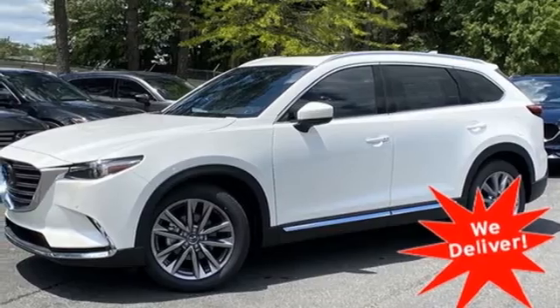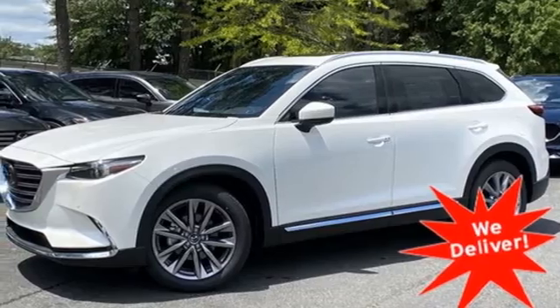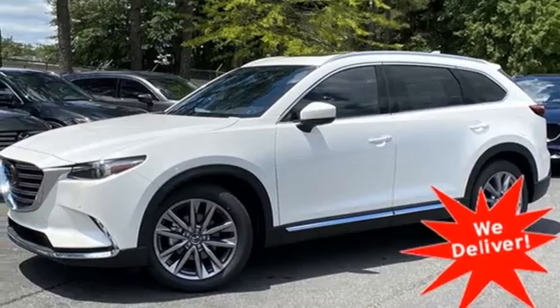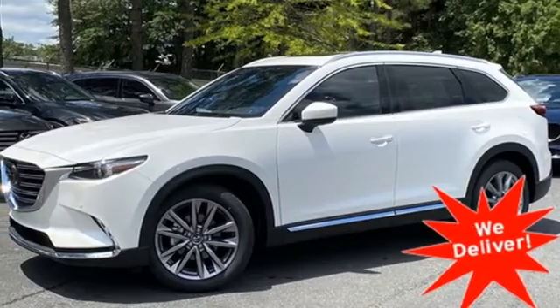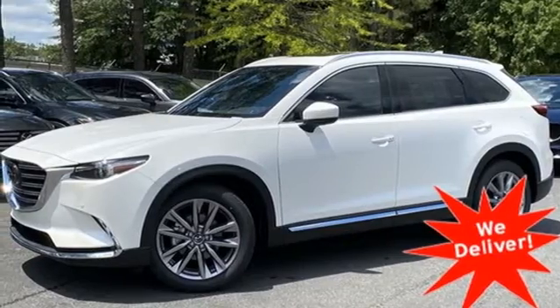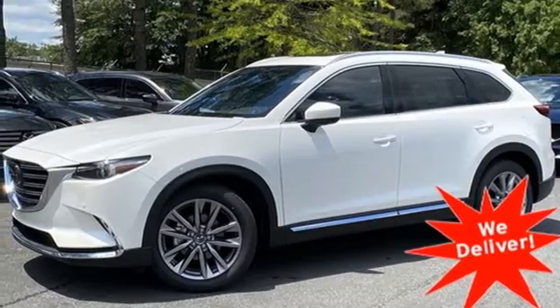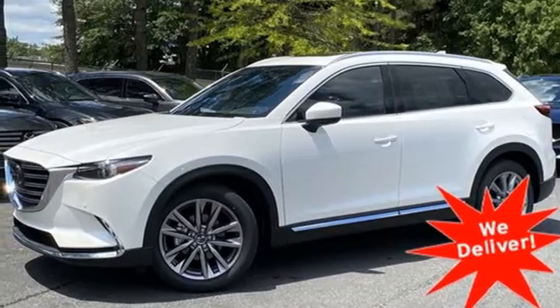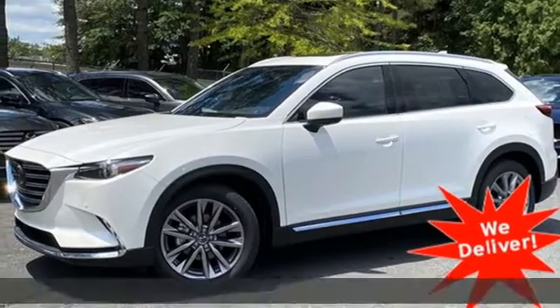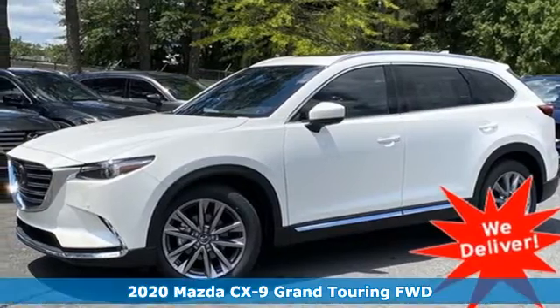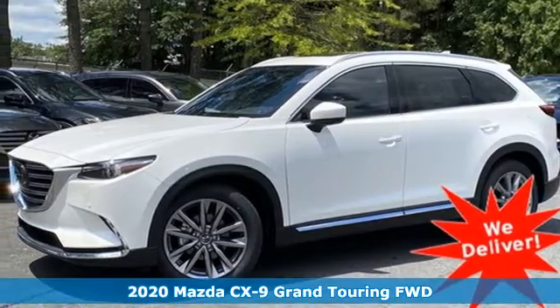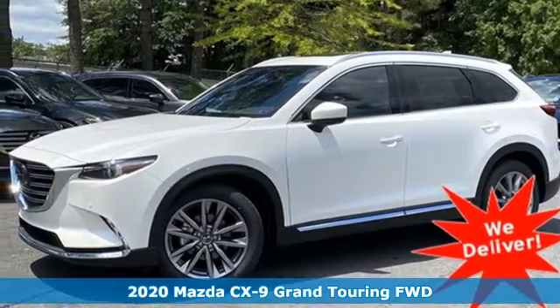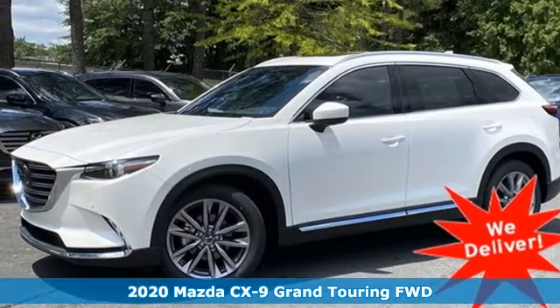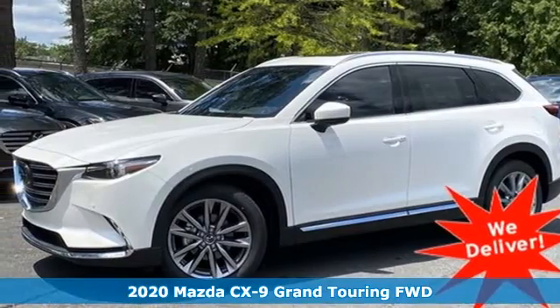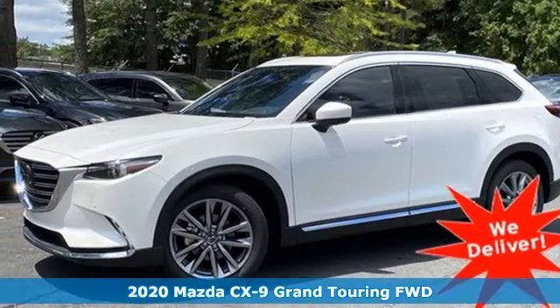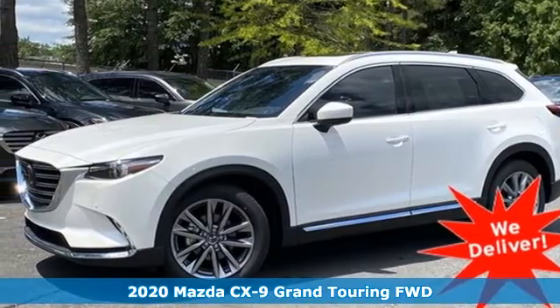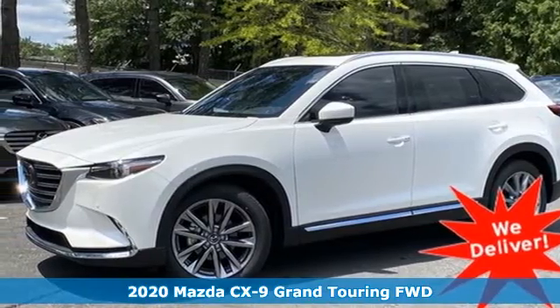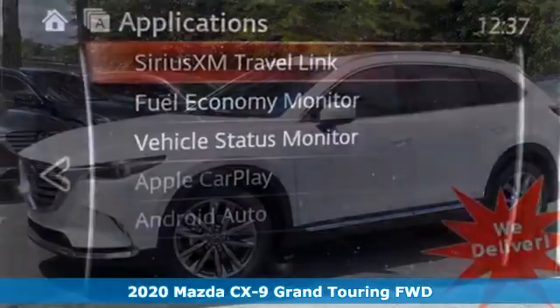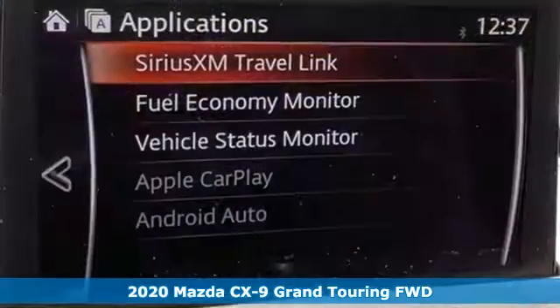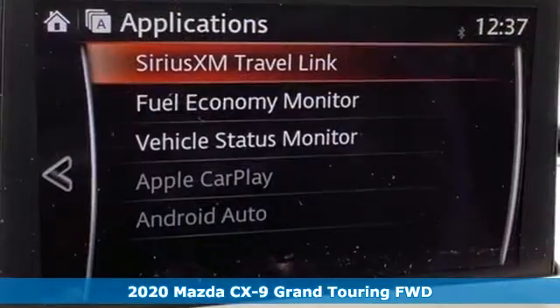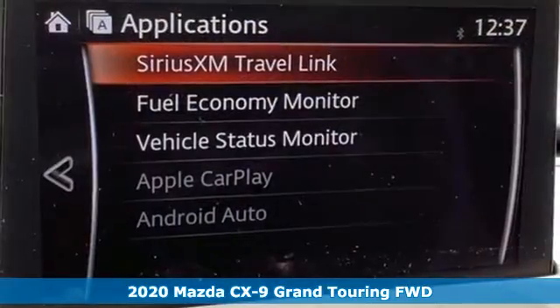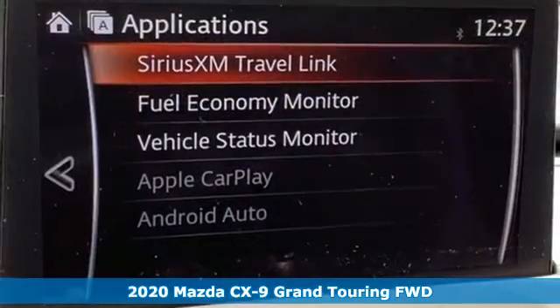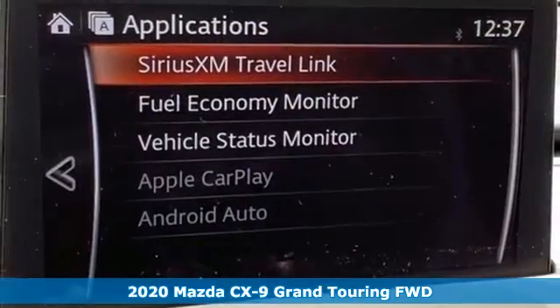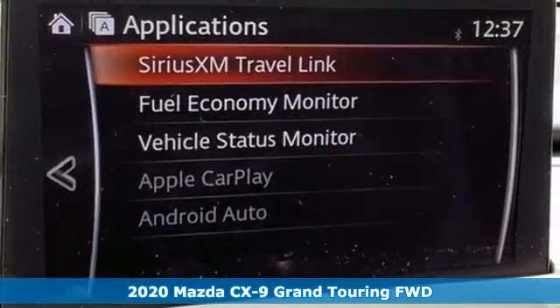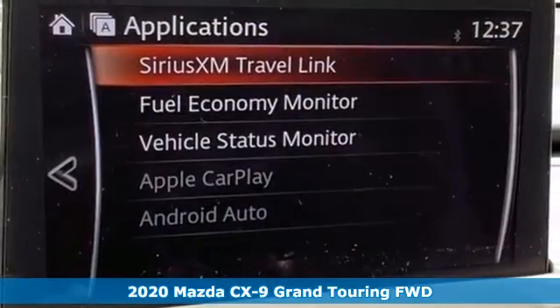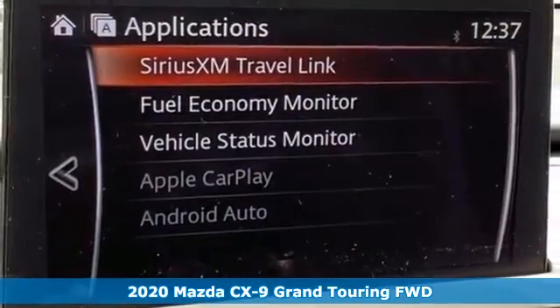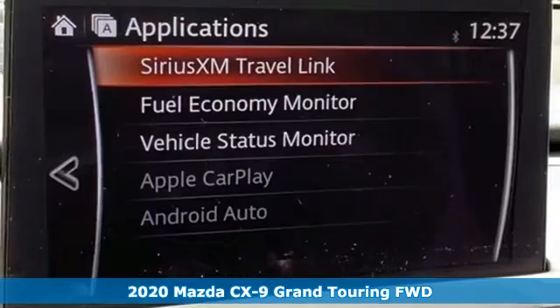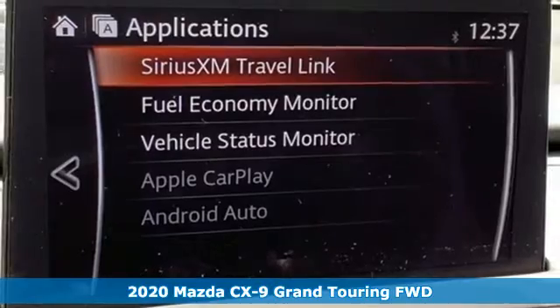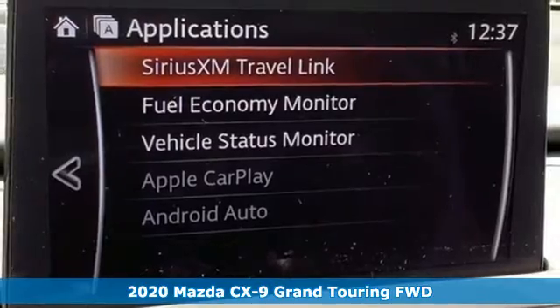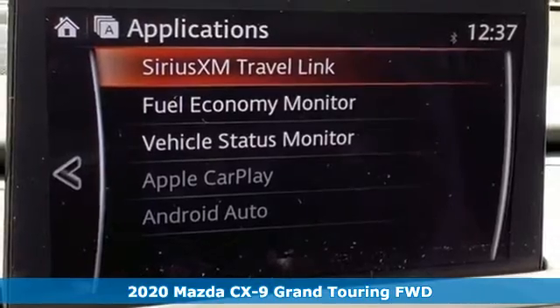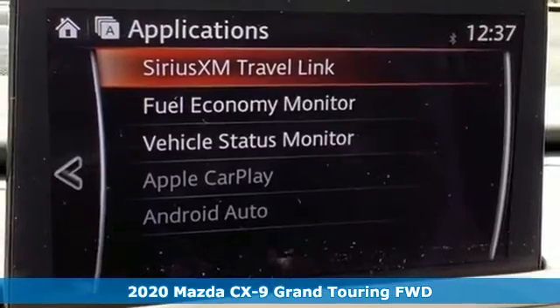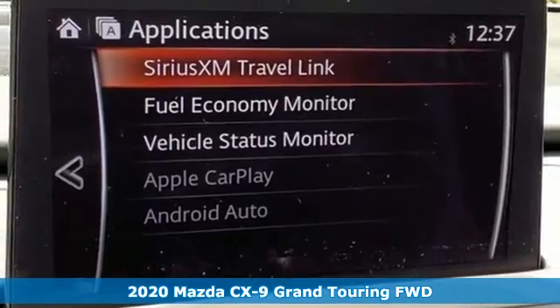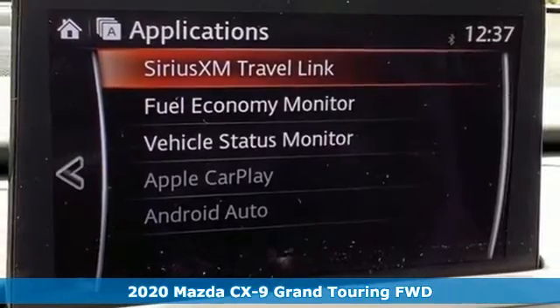Here's a new 2020 Mazda CX-9. With Mazda, driving's what matters most.